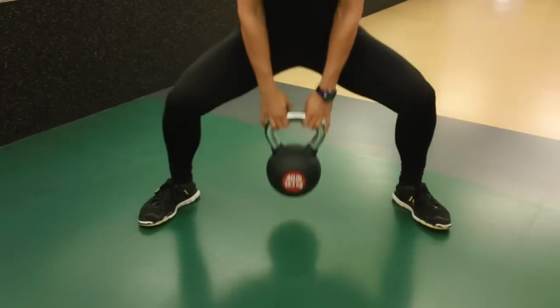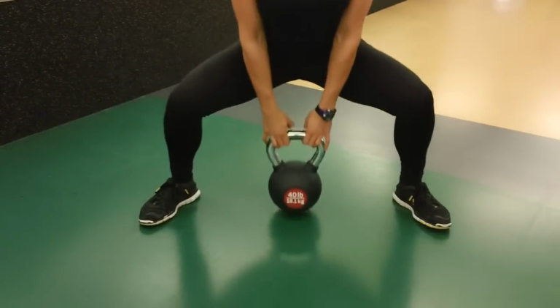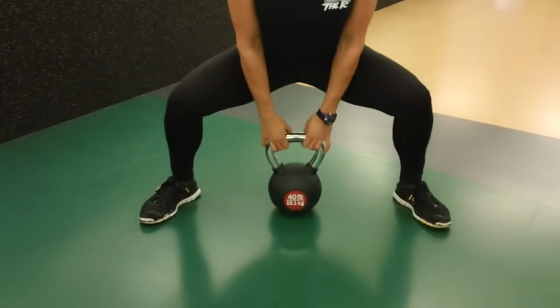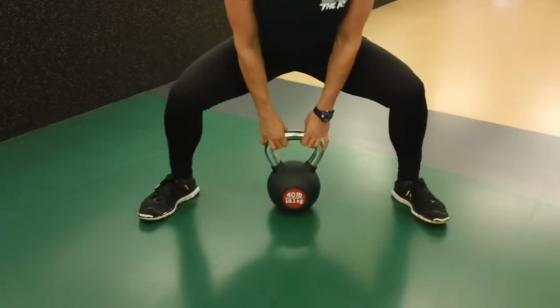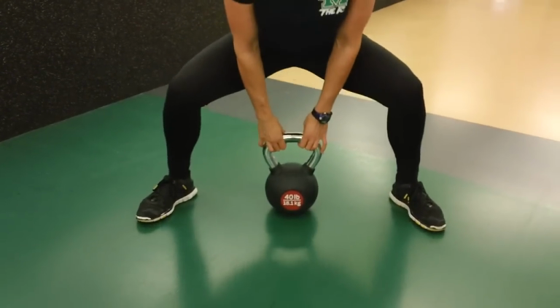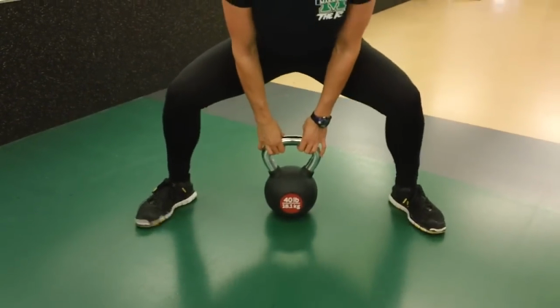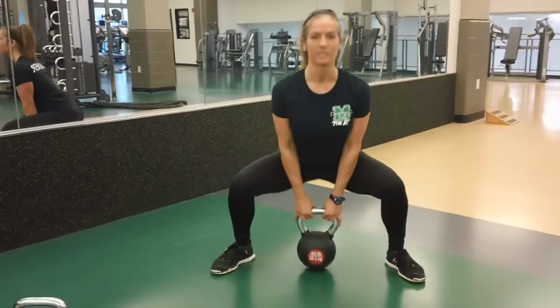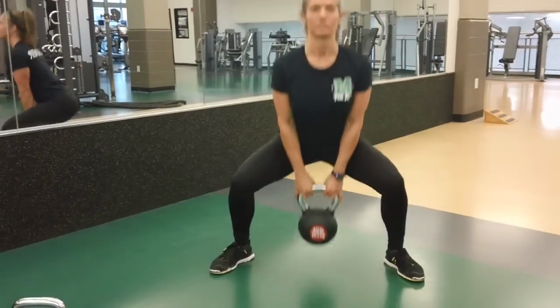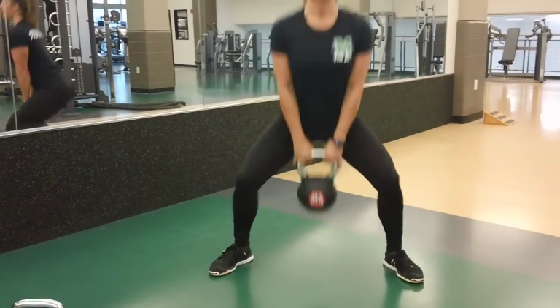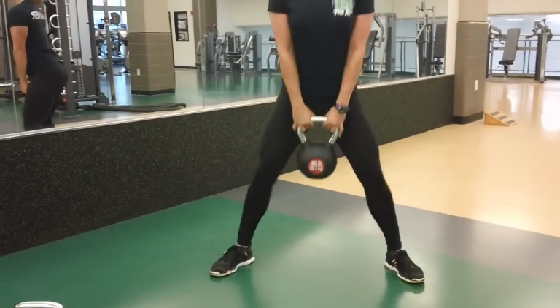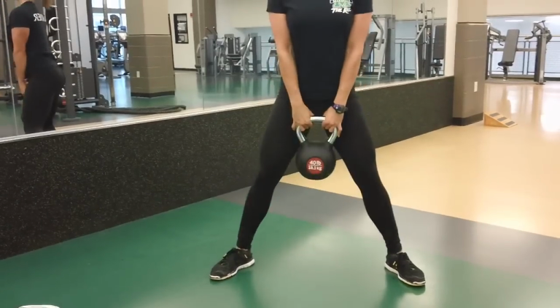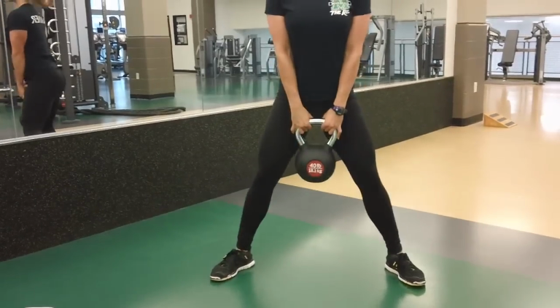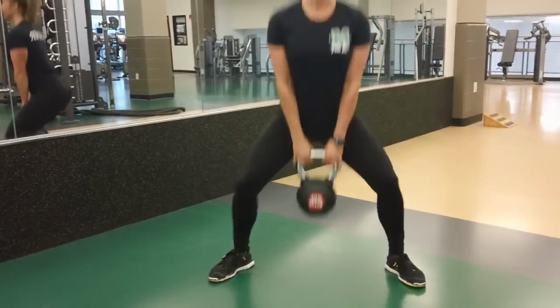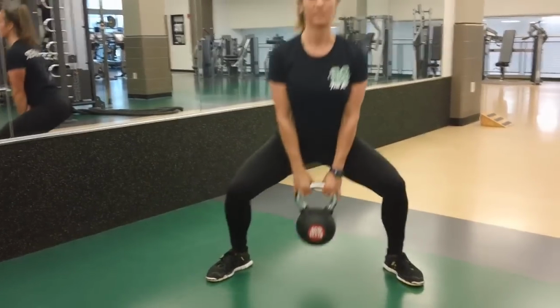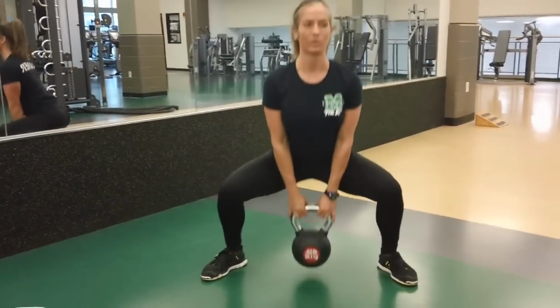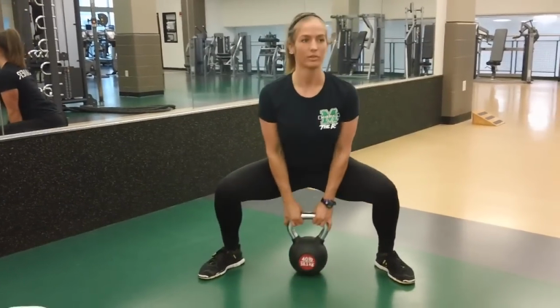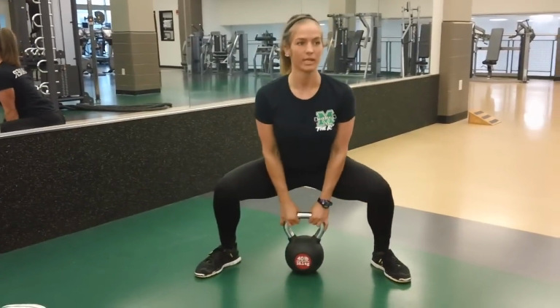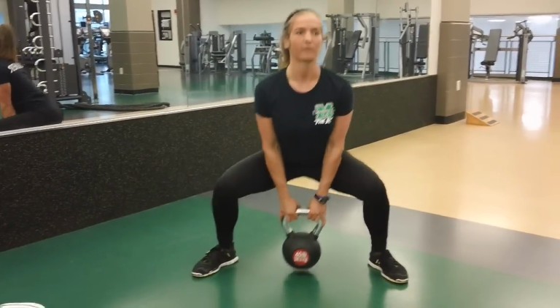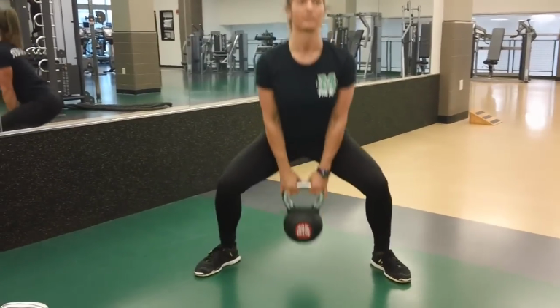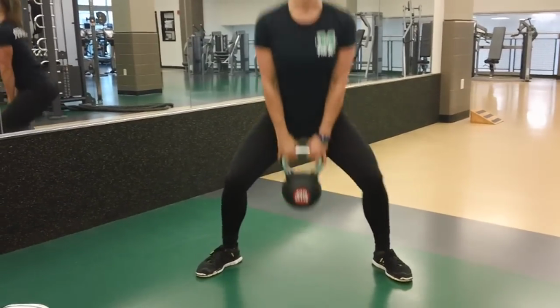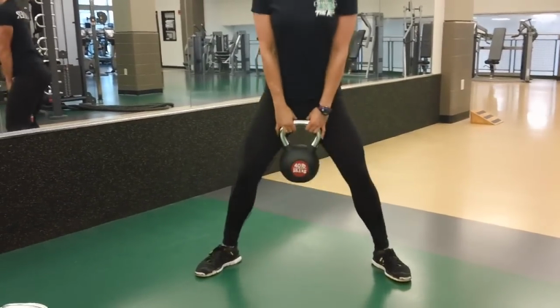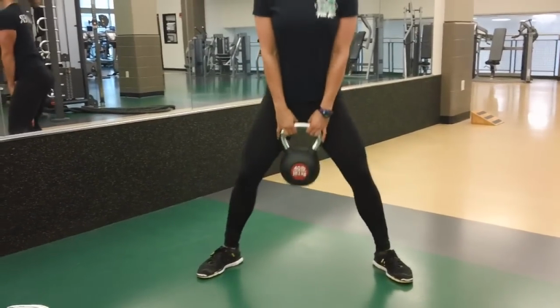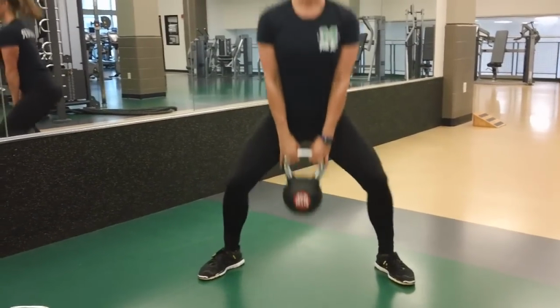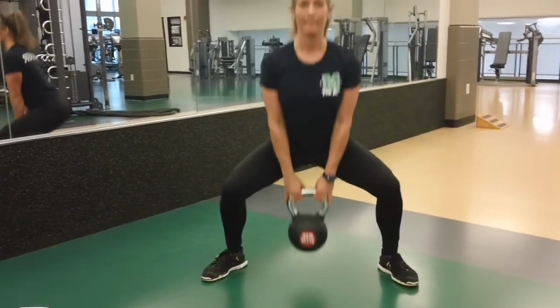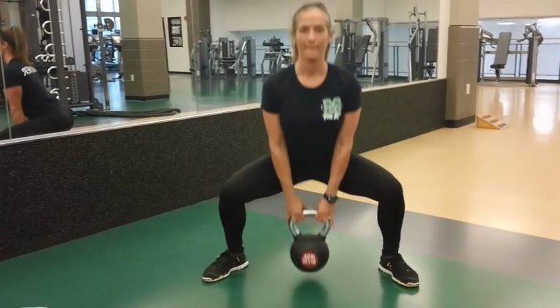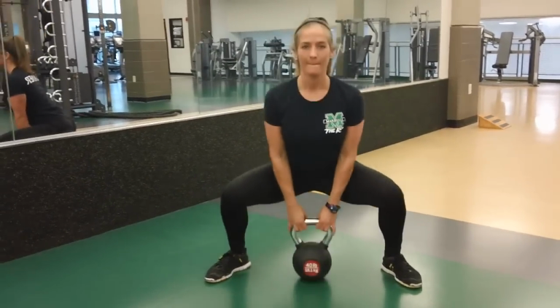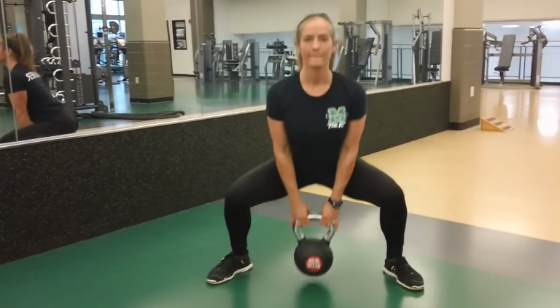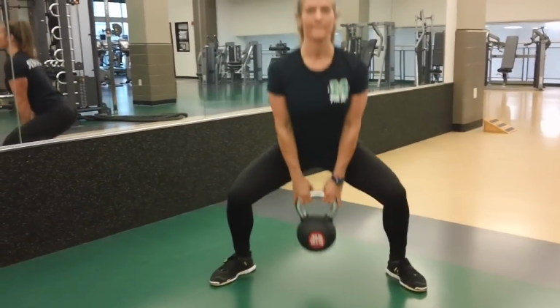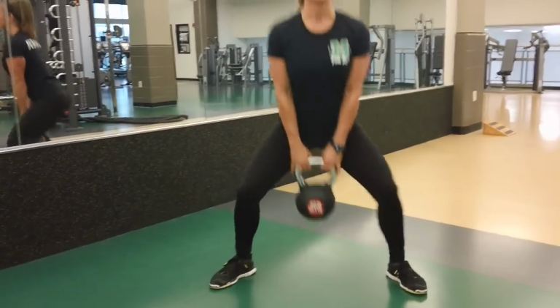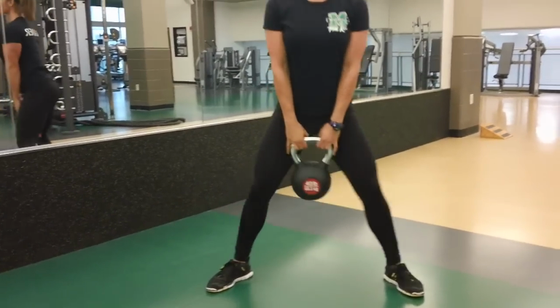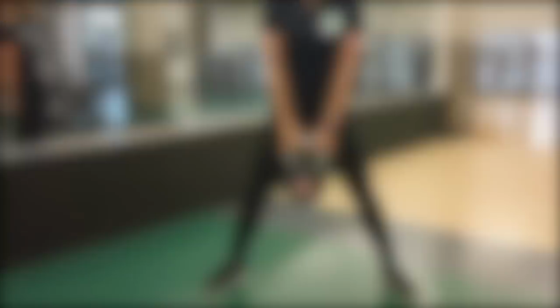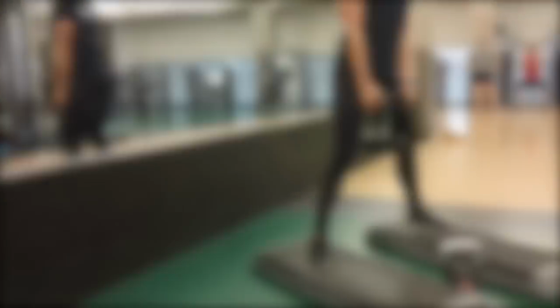When you come back up, you want to drive through your heels and return to the starting position, and make sure you don't lock your knees at the top.